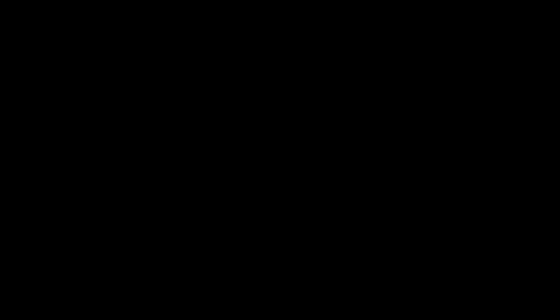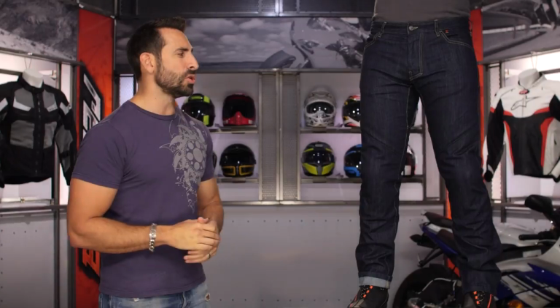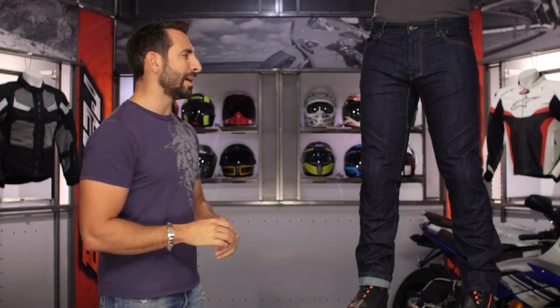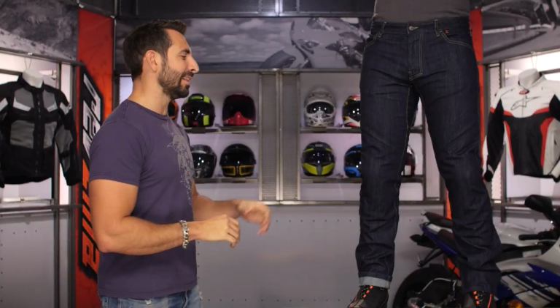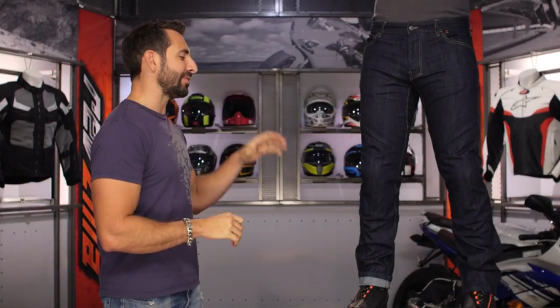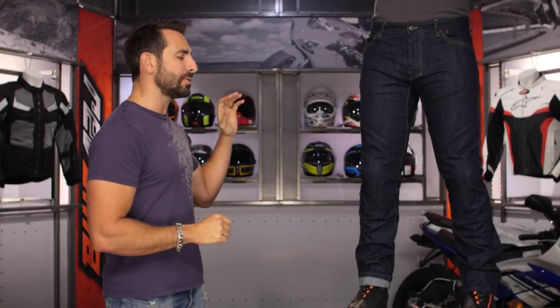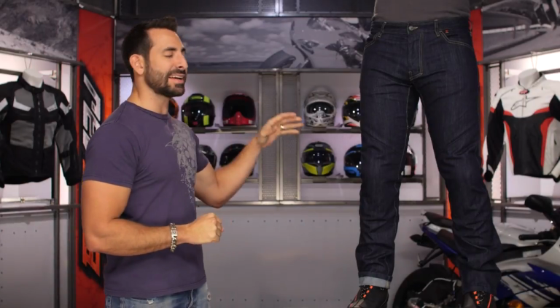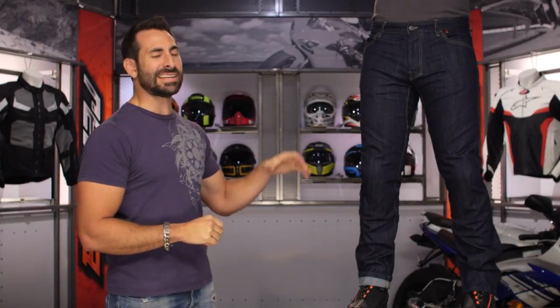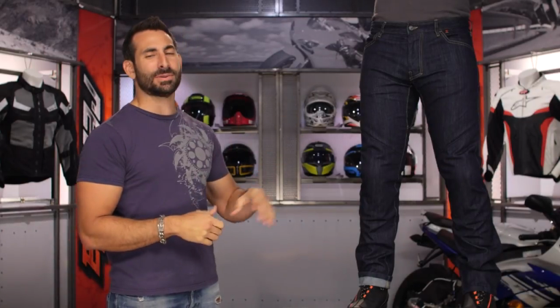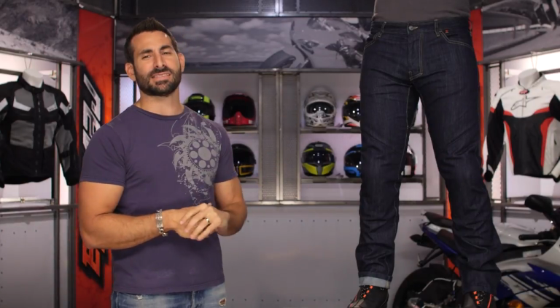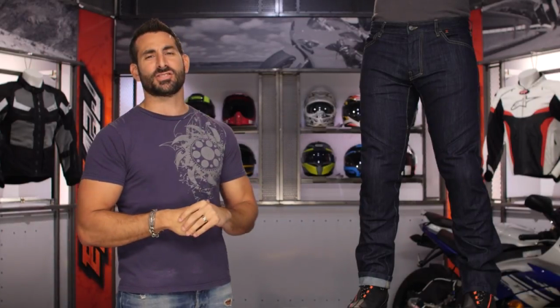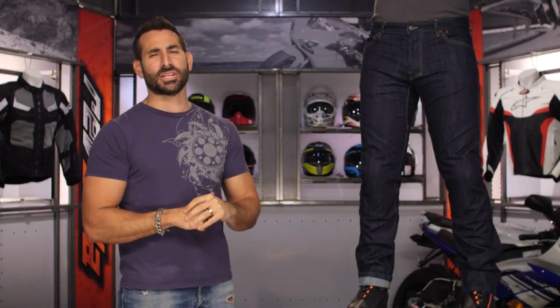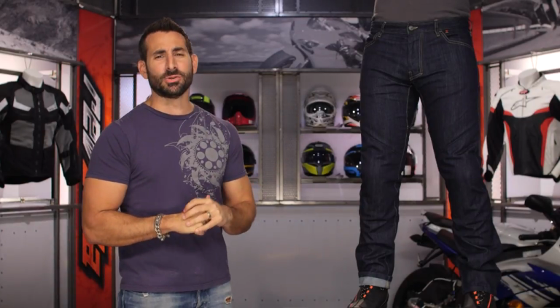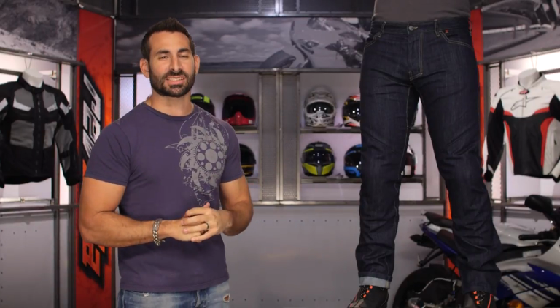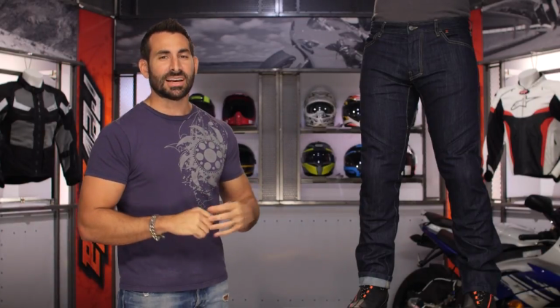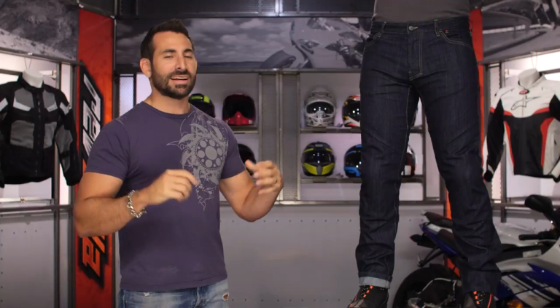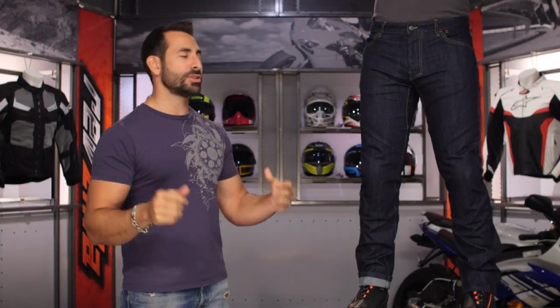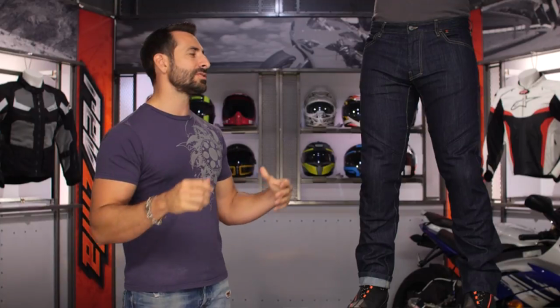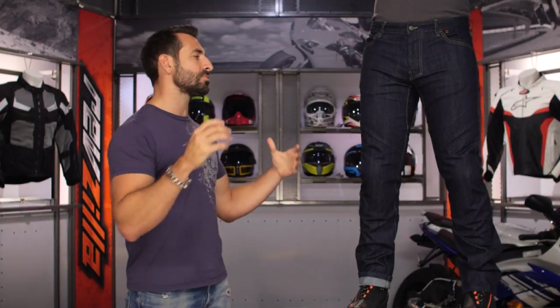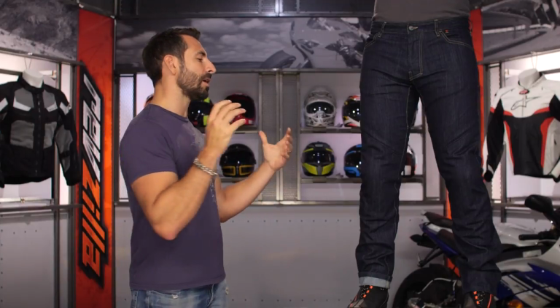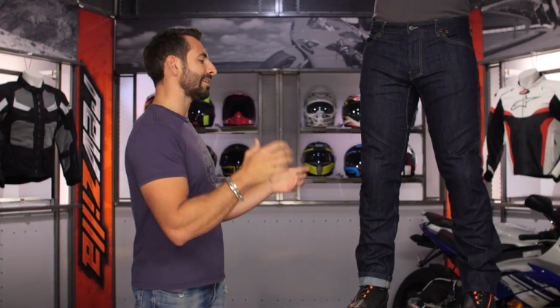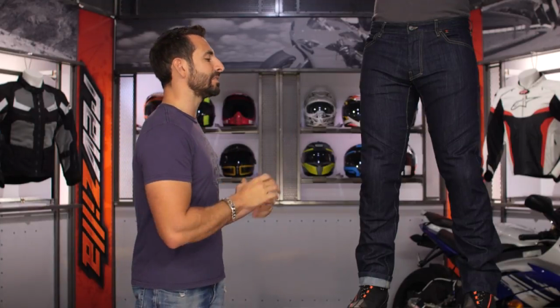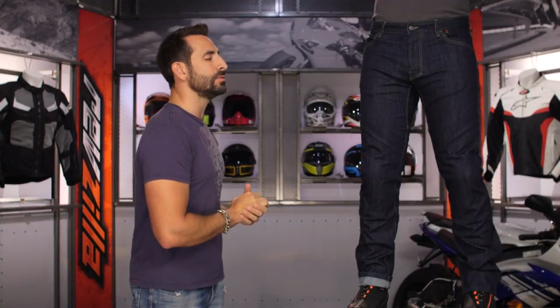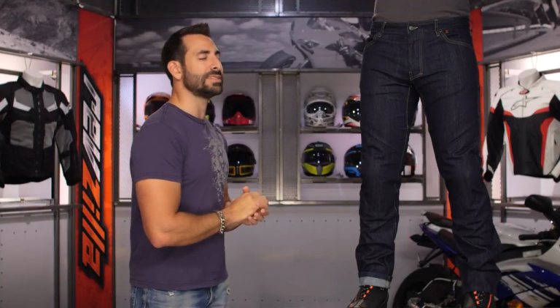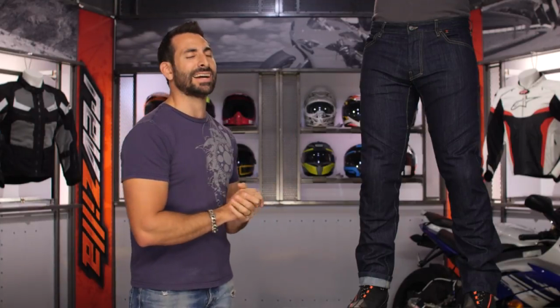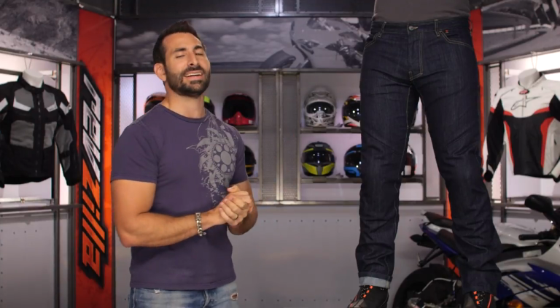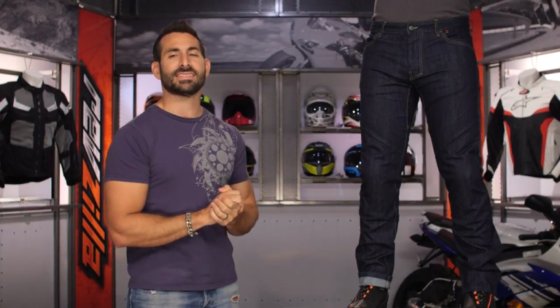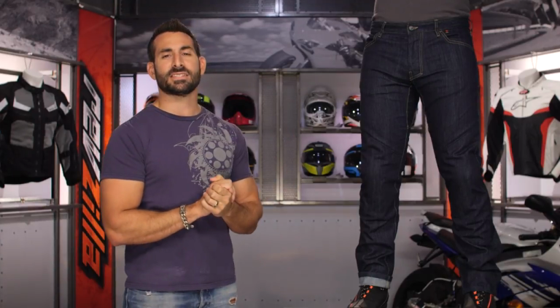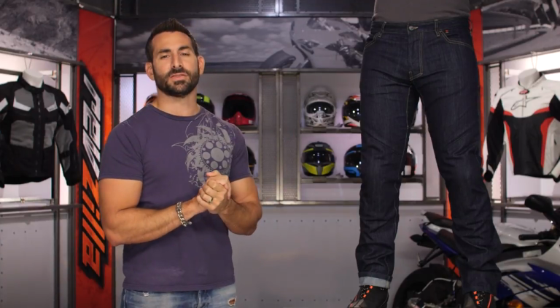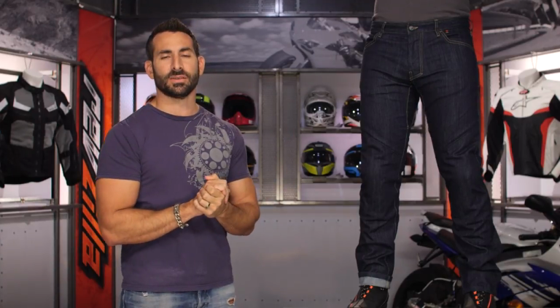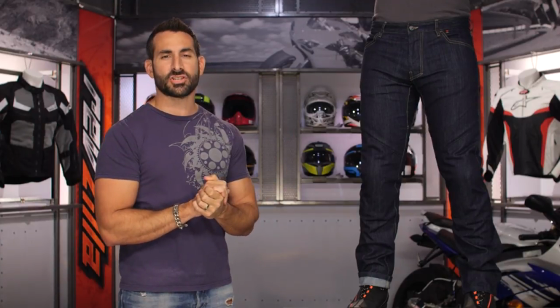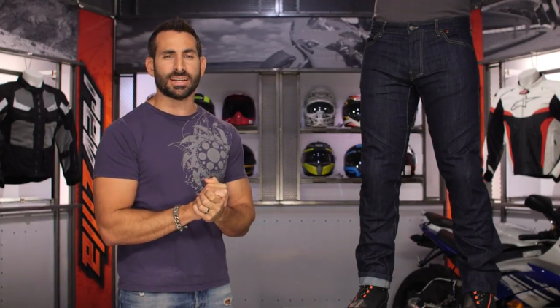To my left — you can't see them — but this is Juice, and Juice is rocking the new Dainese Tivoli jean.